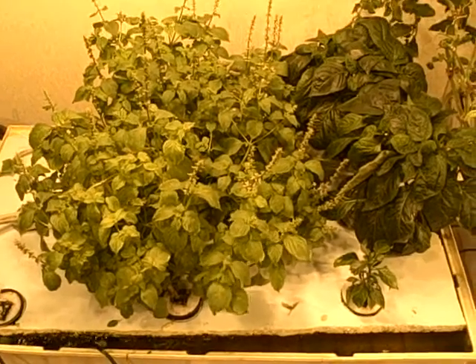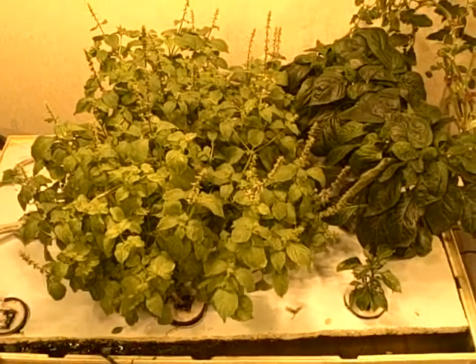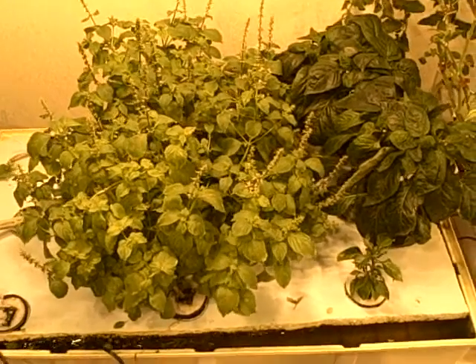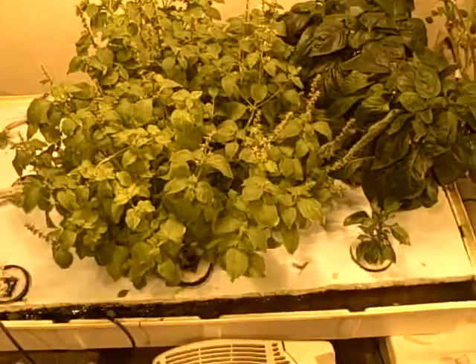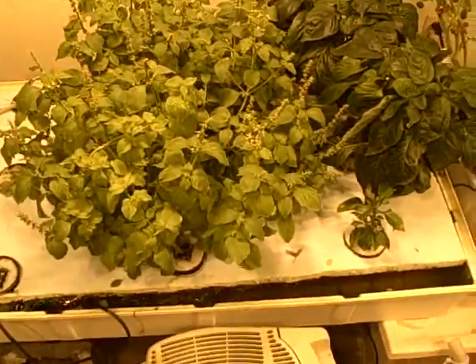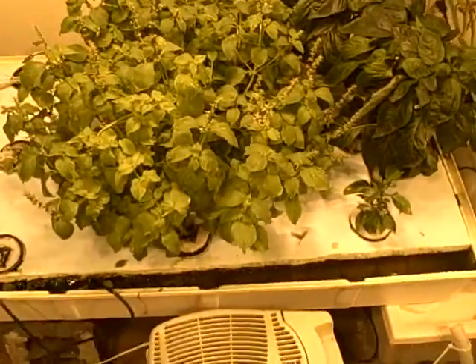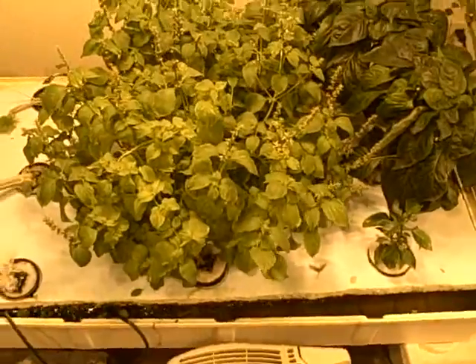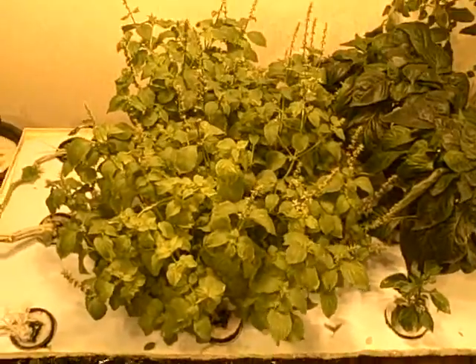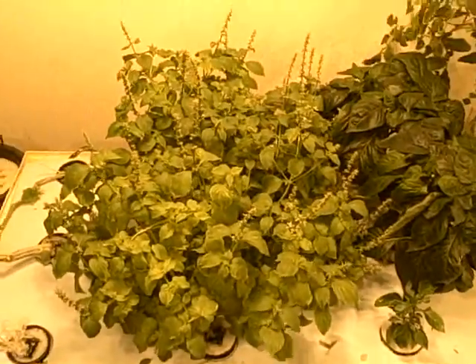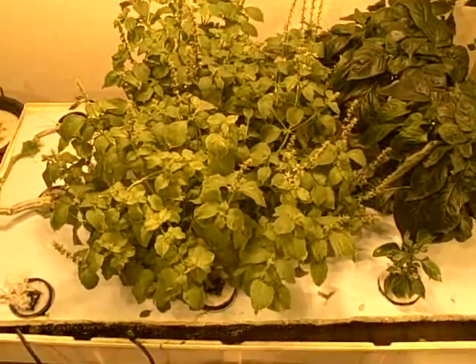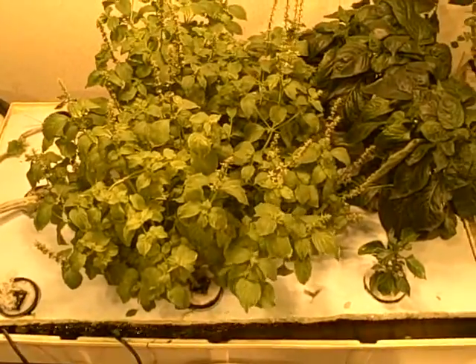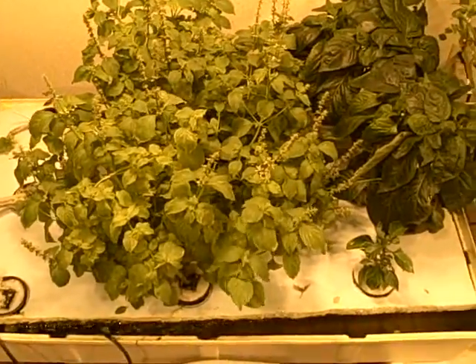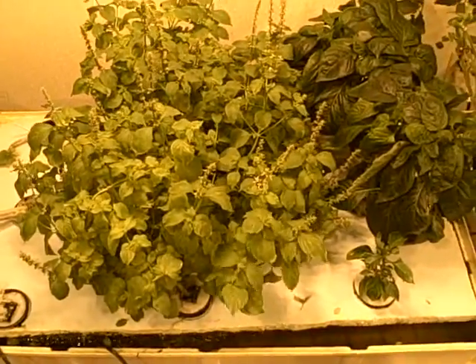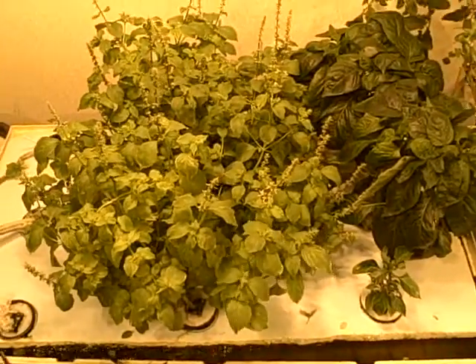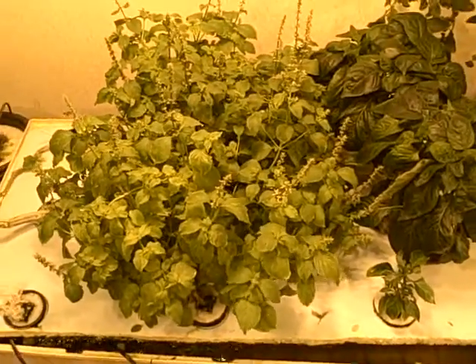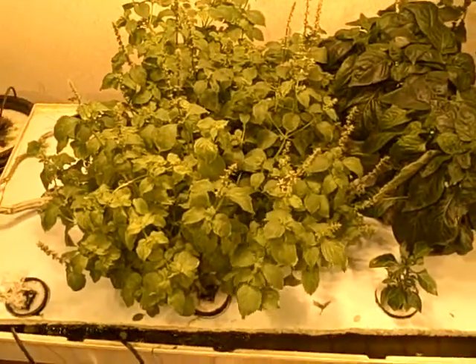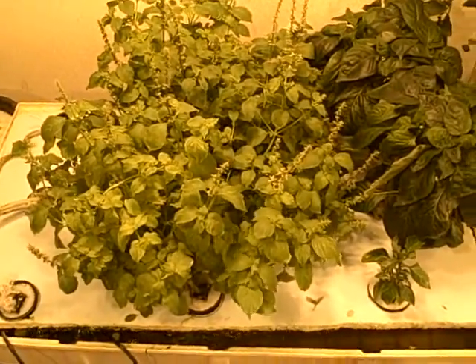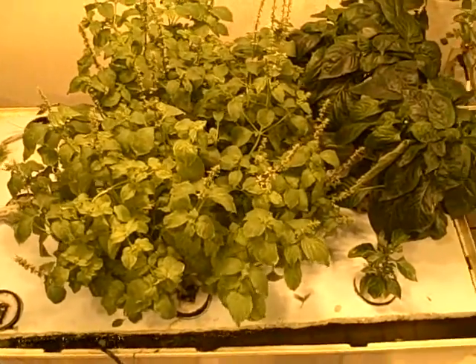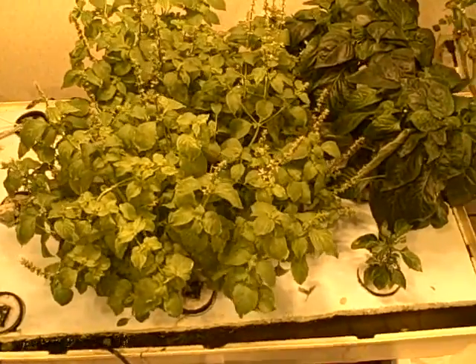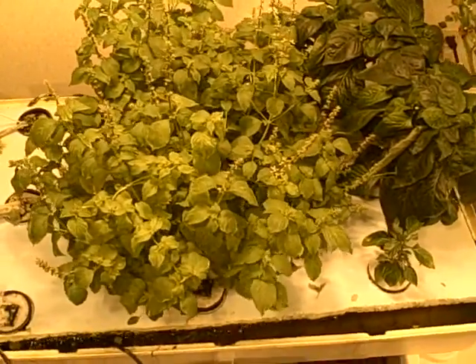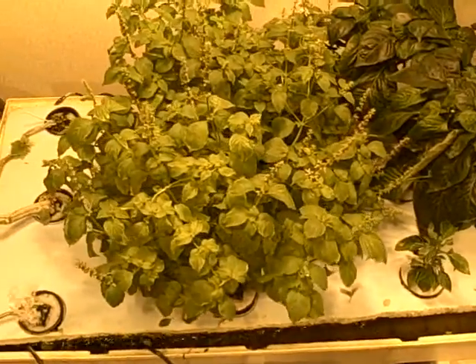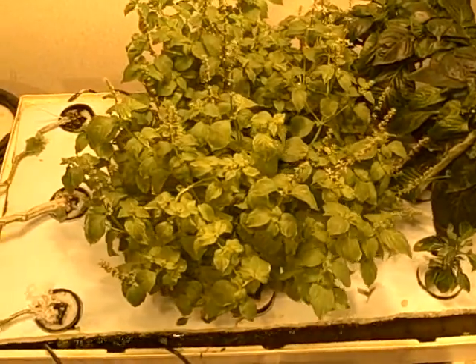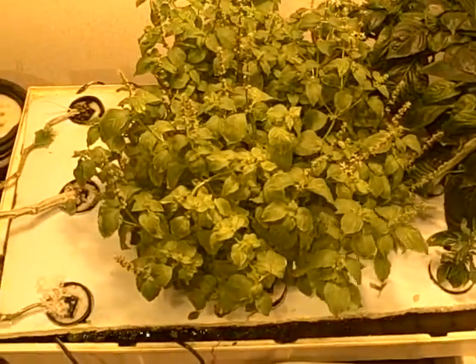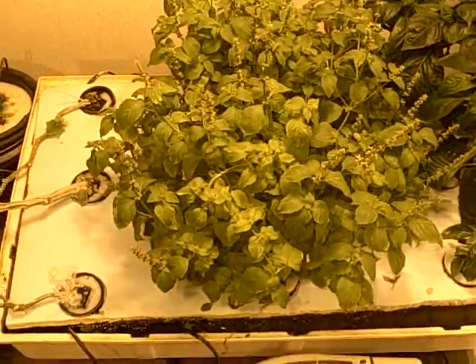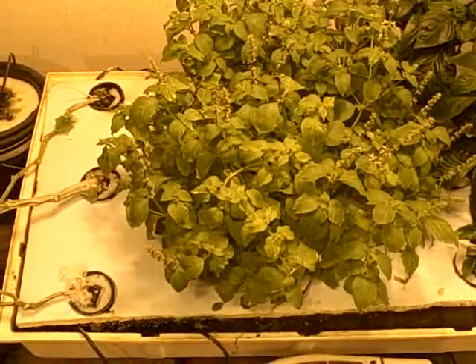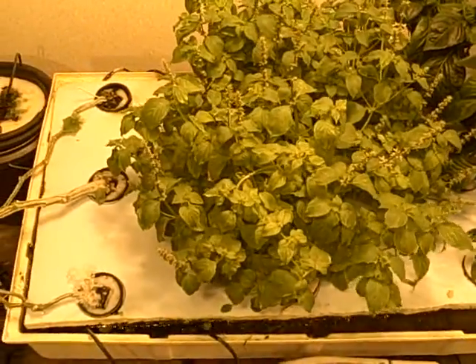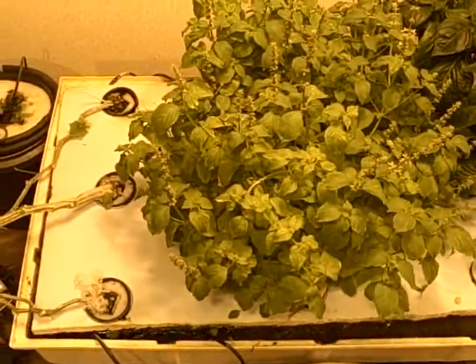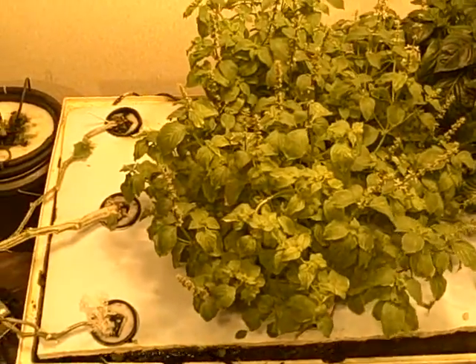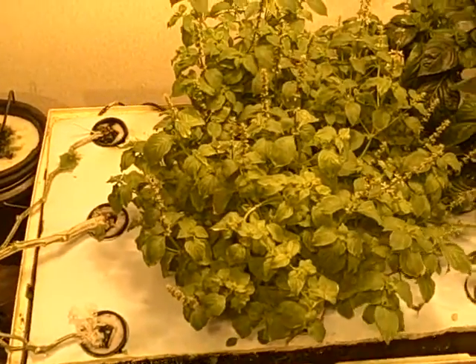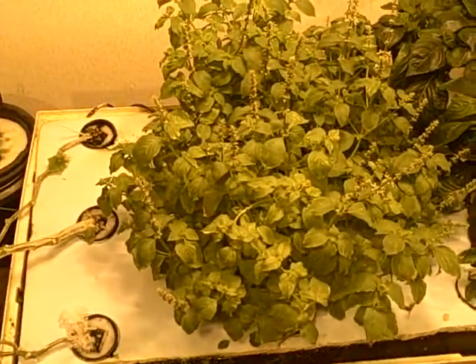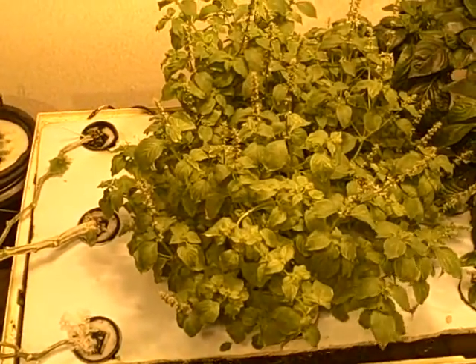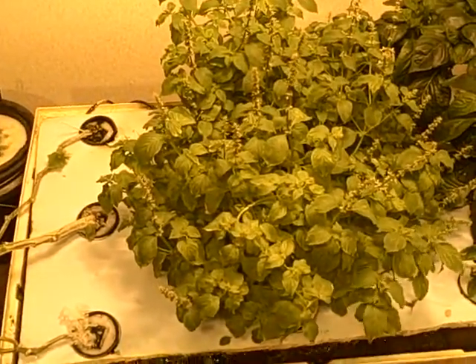Hey everybody, Matt DeGrora here live from the Sure2Grow Grow Room. Just want to take a moment to give you an update on some of the systems that we're running.